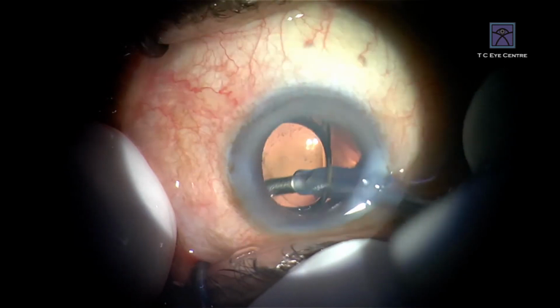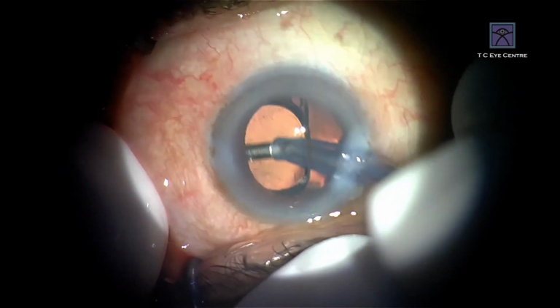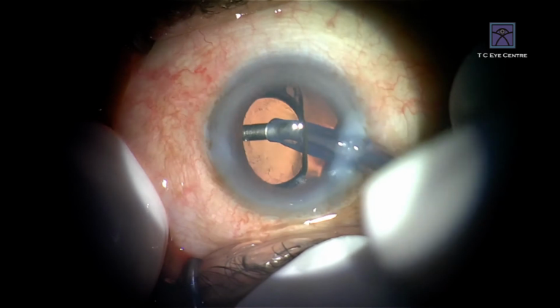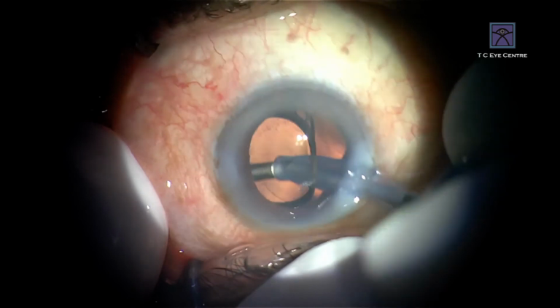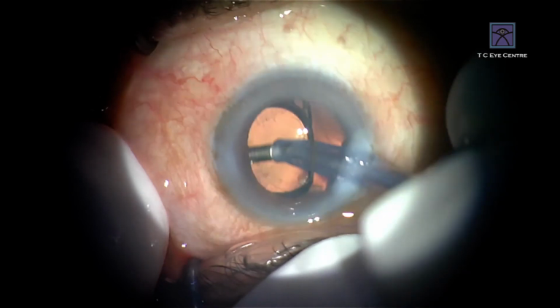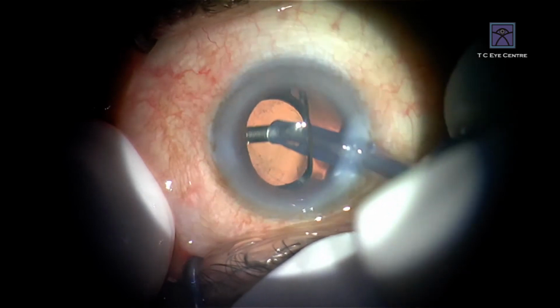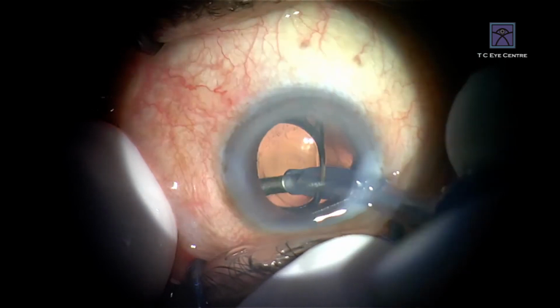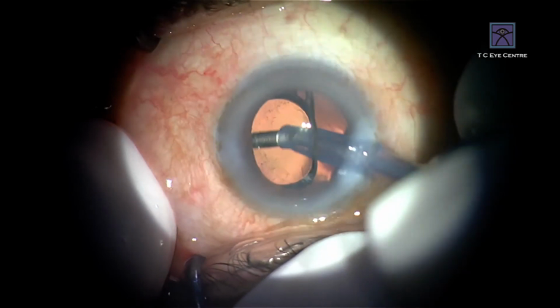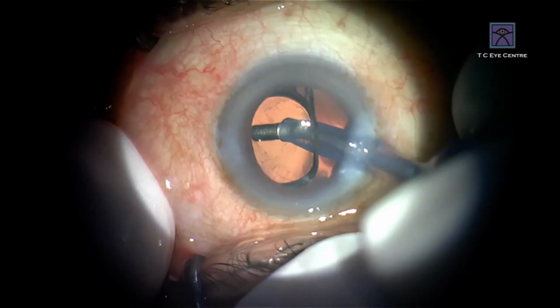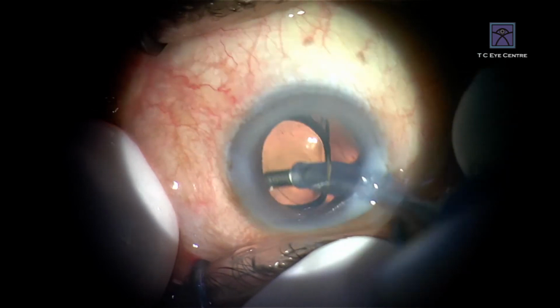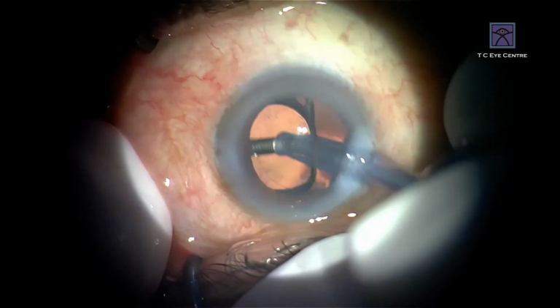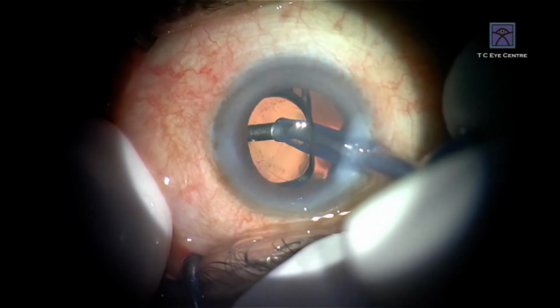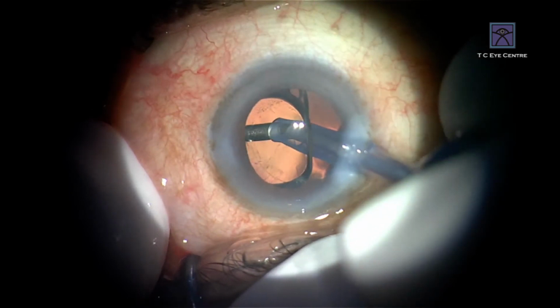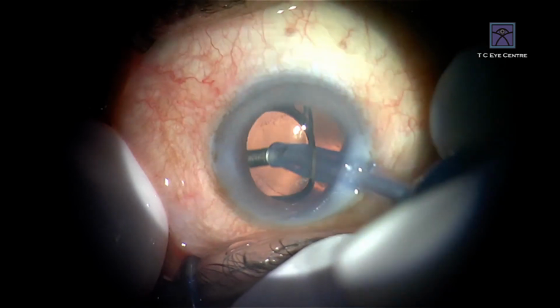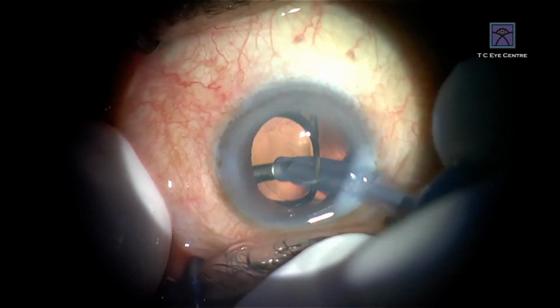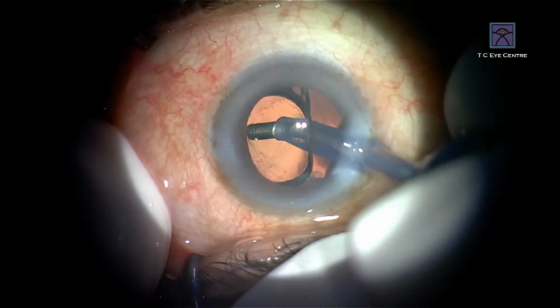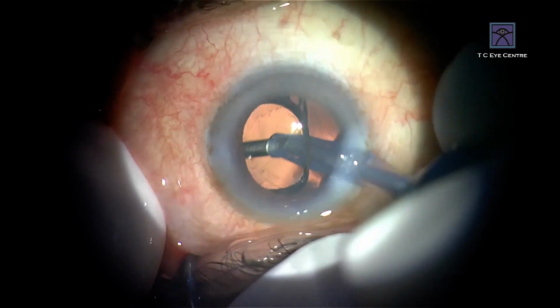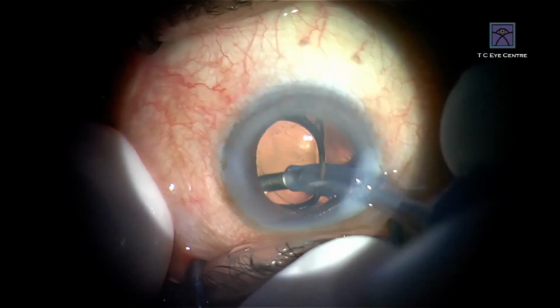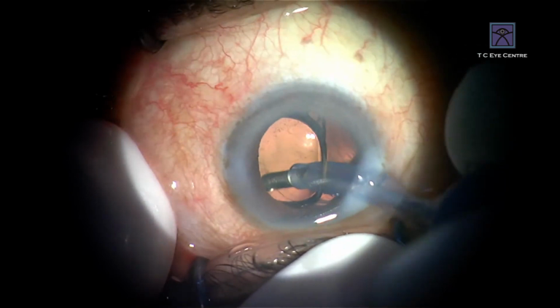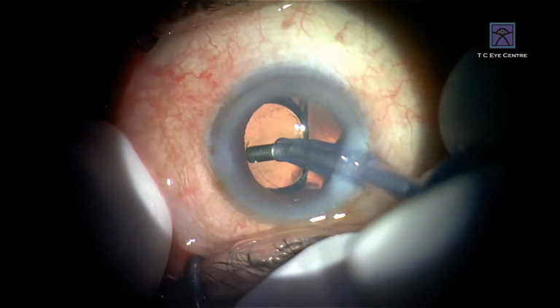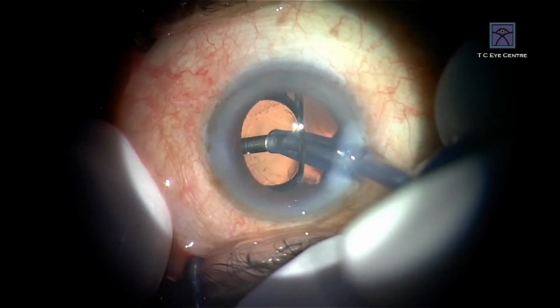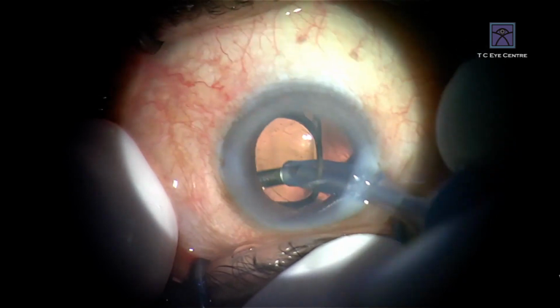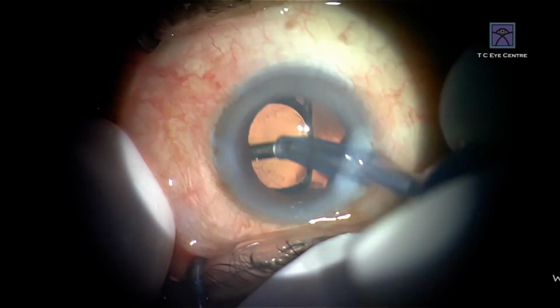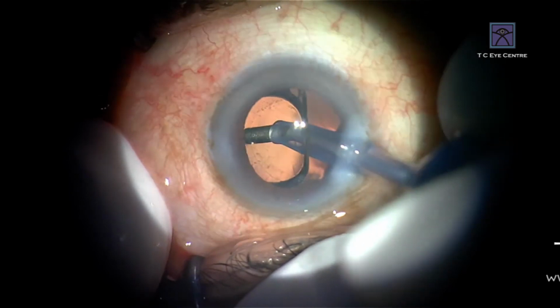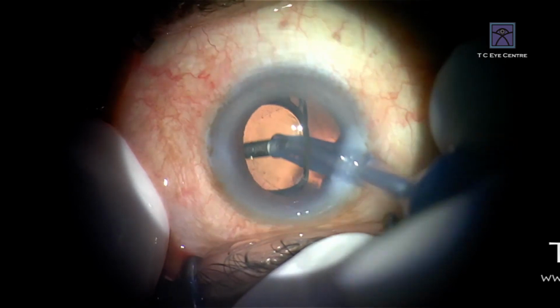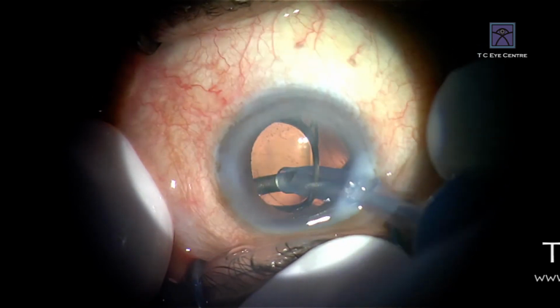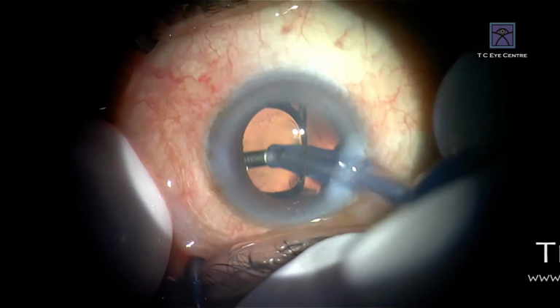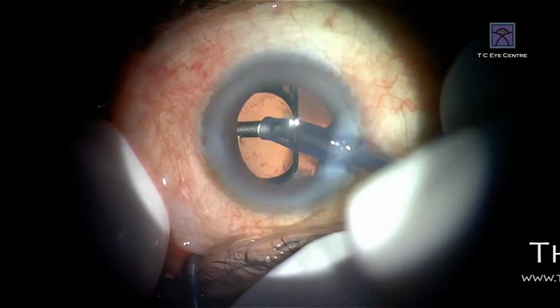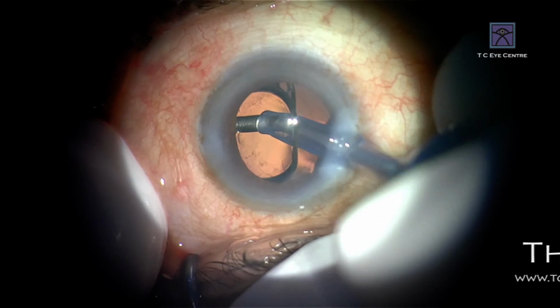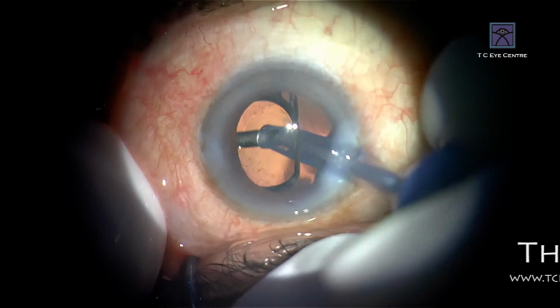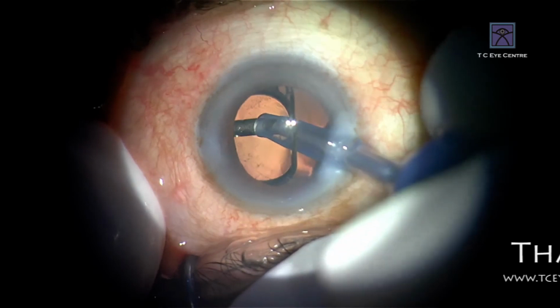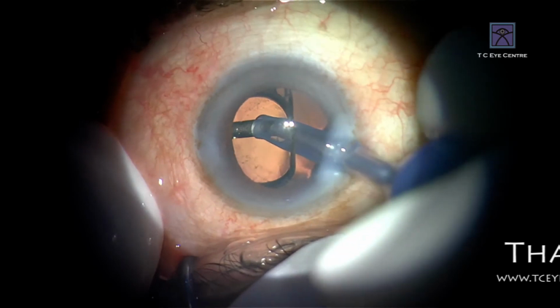And now you can go and clean the PCO capsule also. Find the polishing base you want to do.